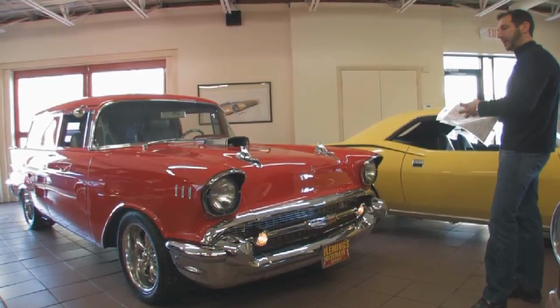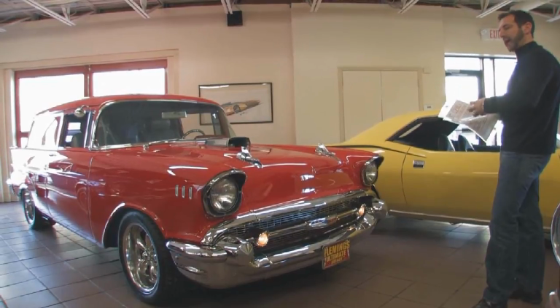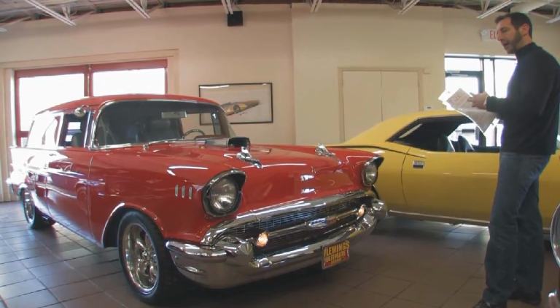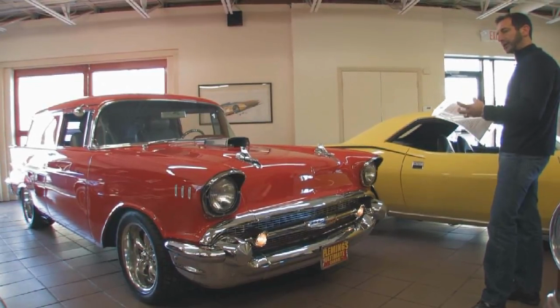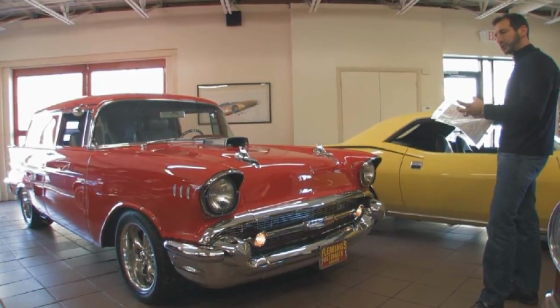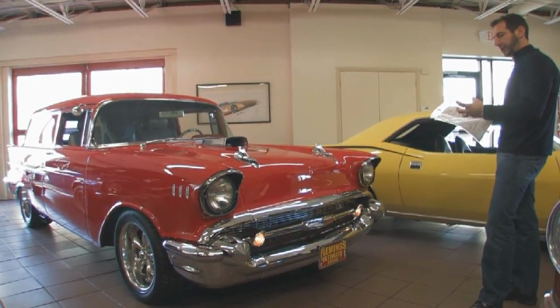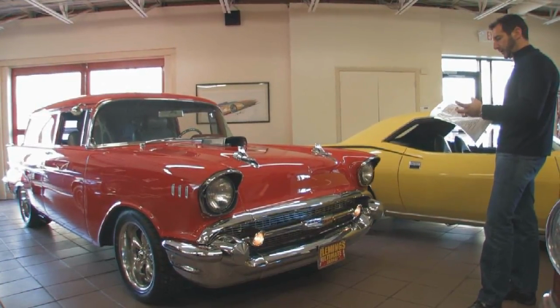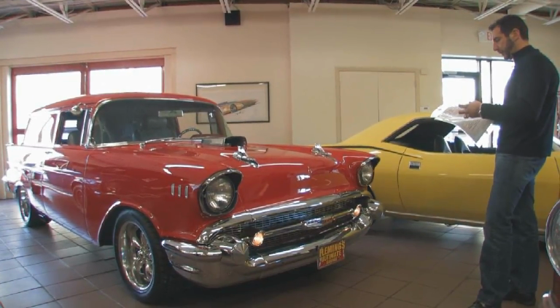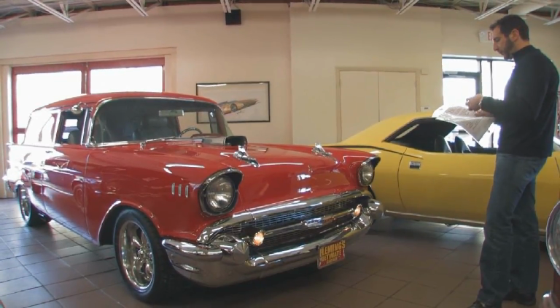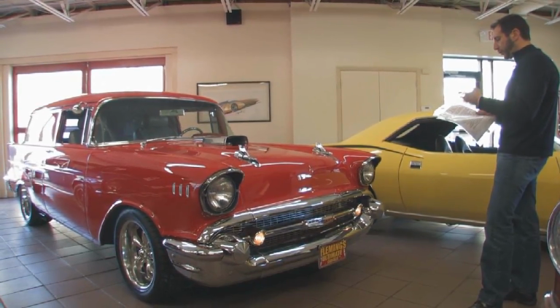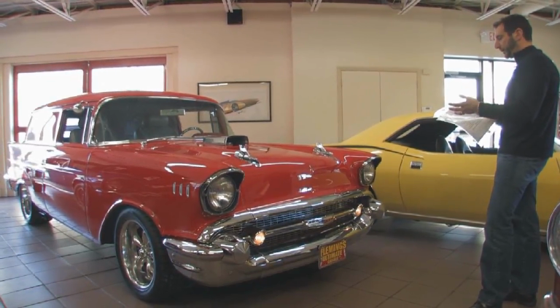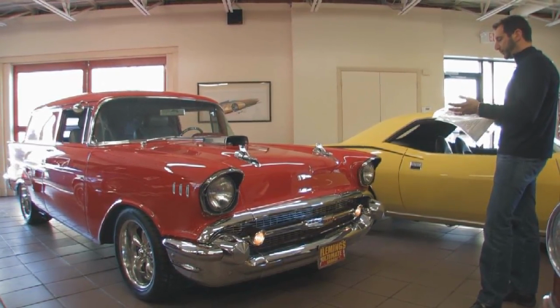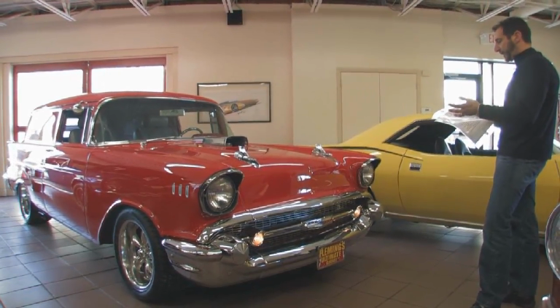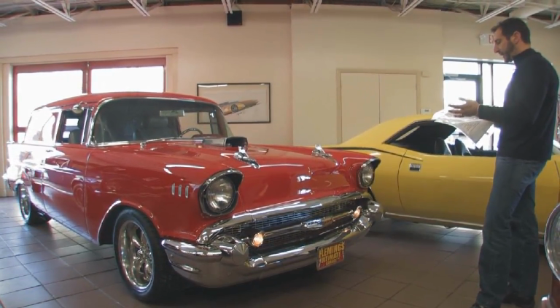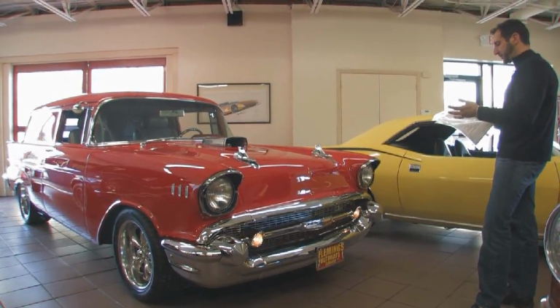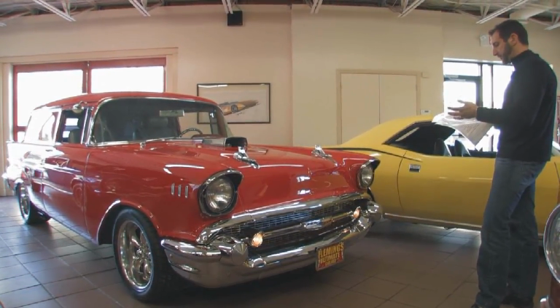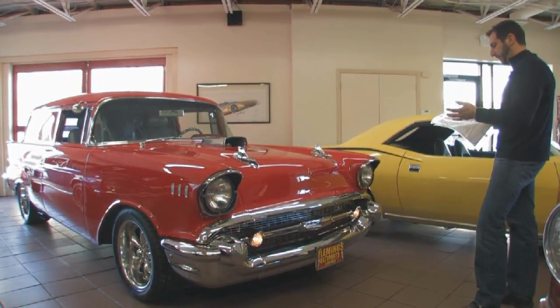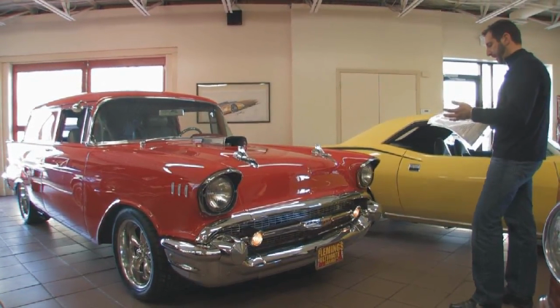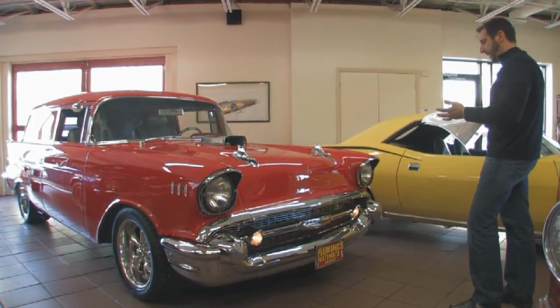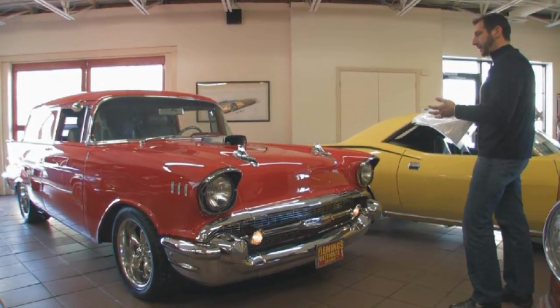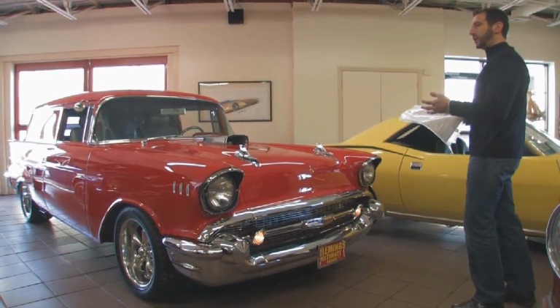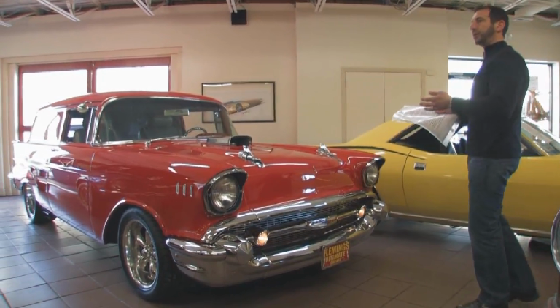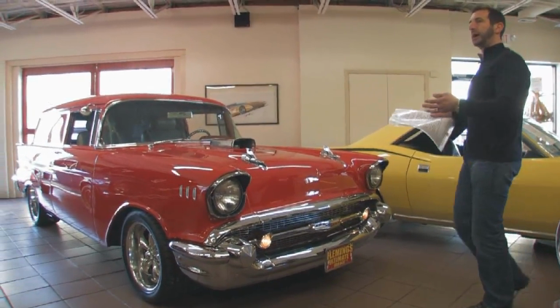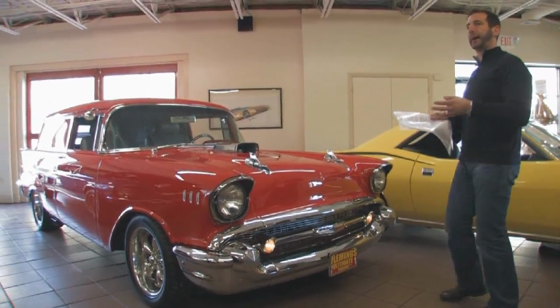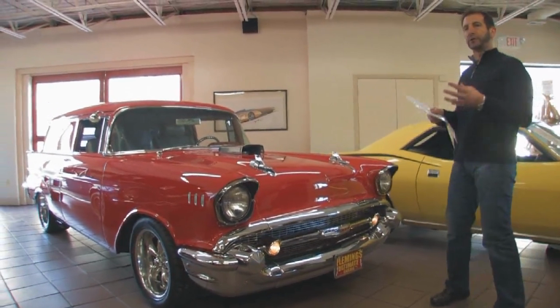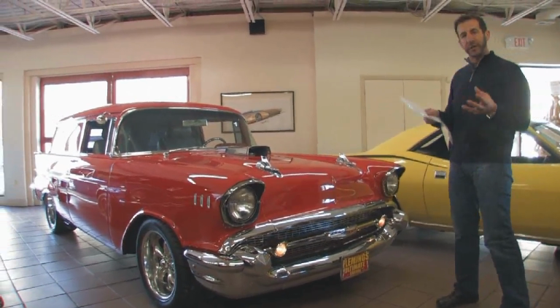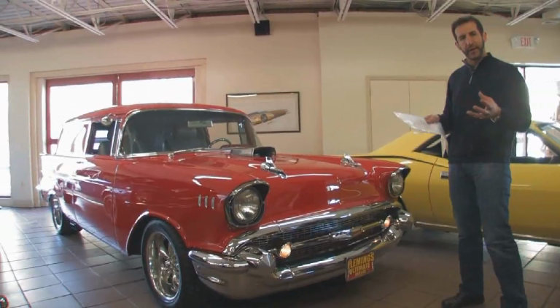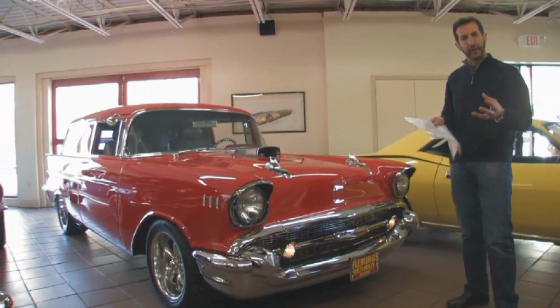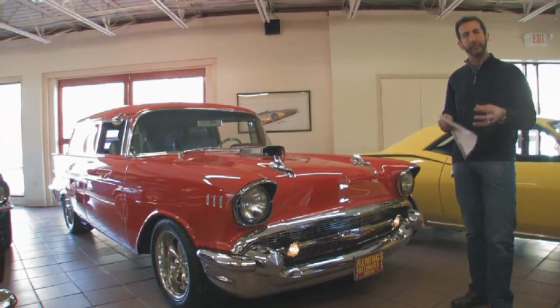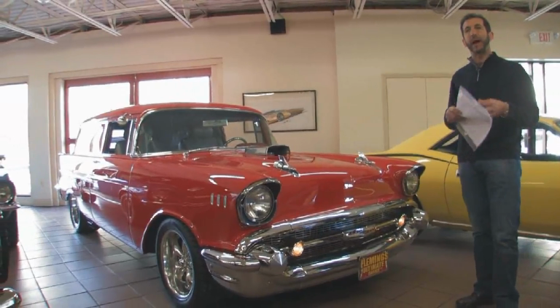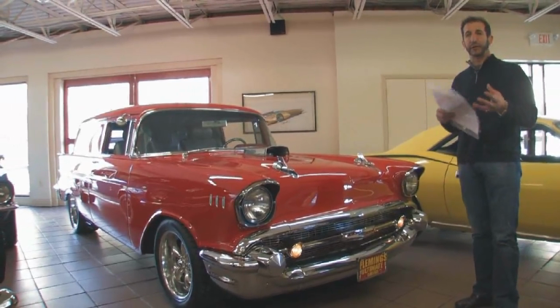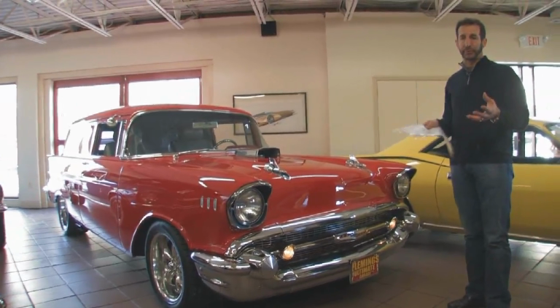Fresh paint. Air conditioning. Four-wheel disc brakes. Power steering, power disc brakes.